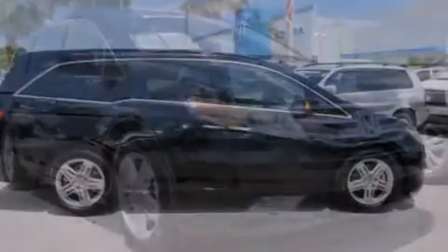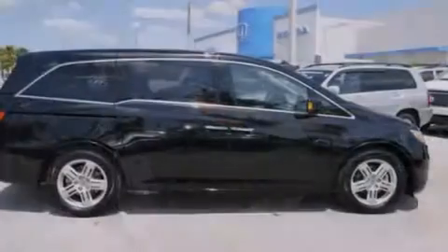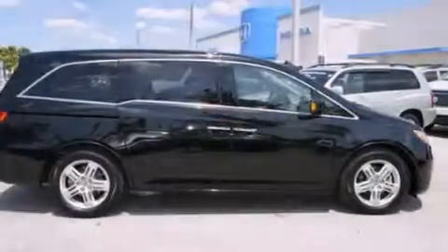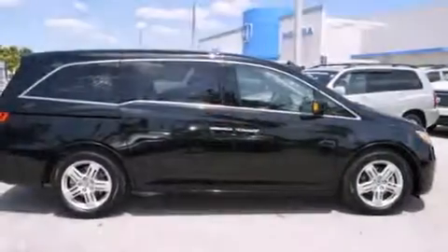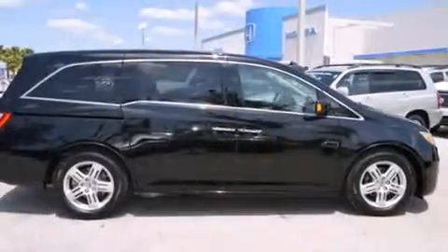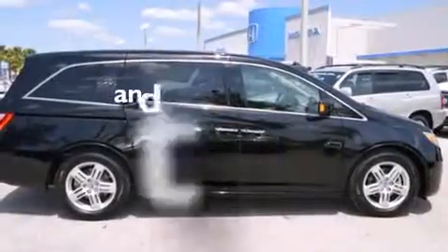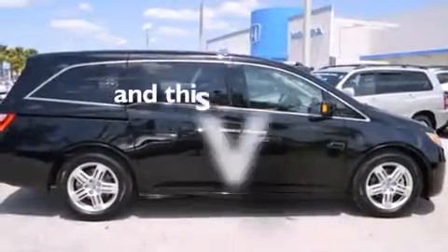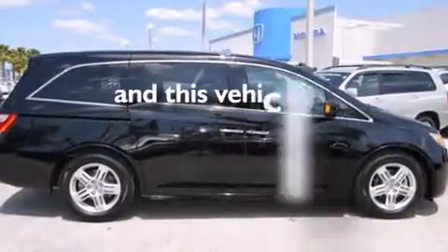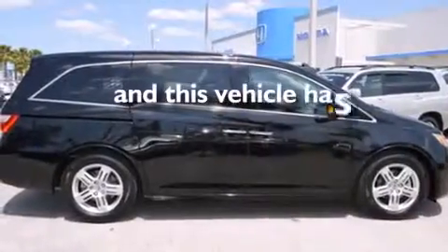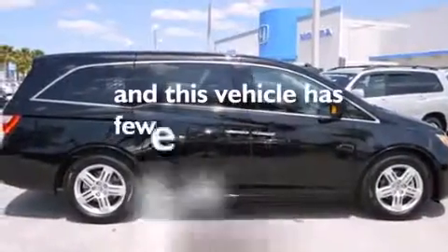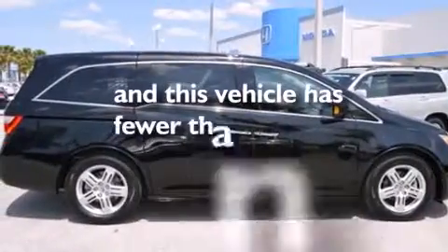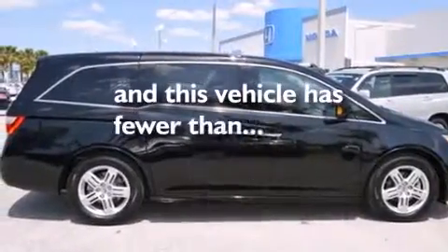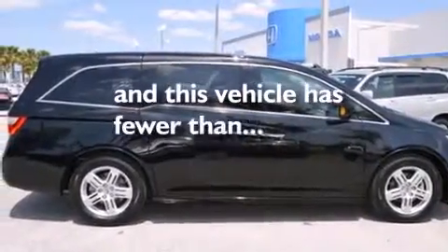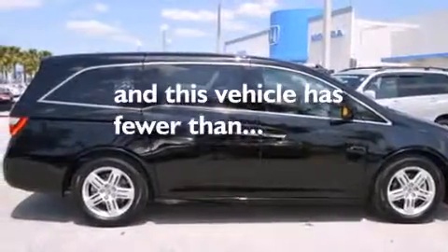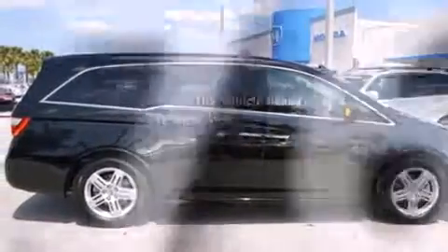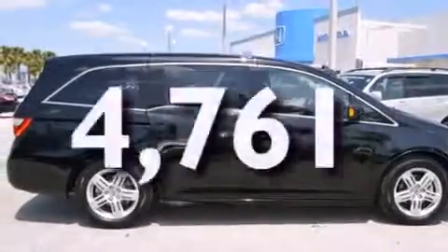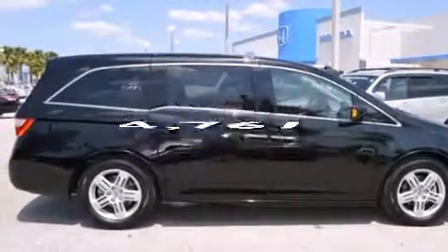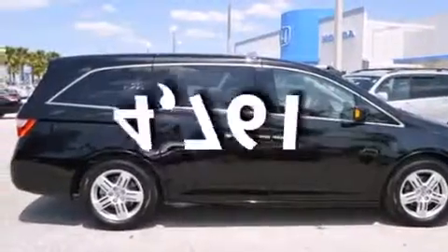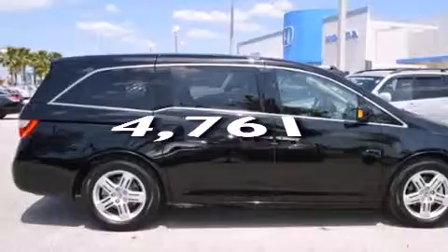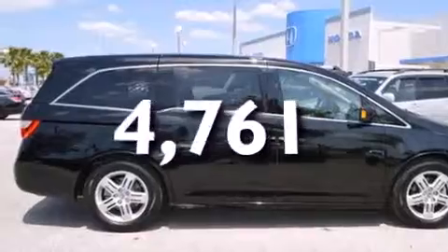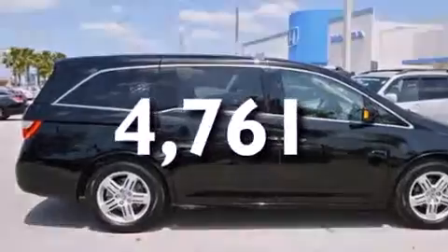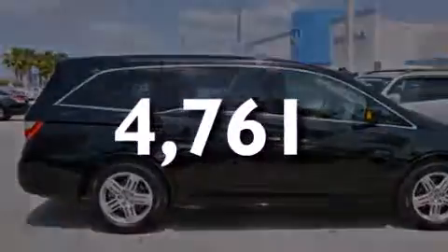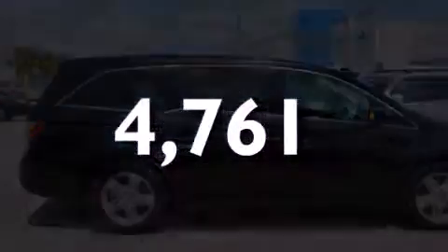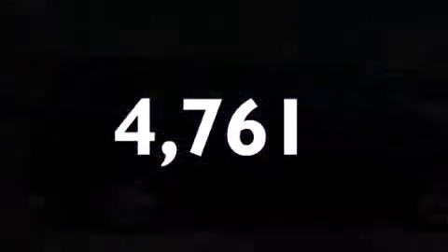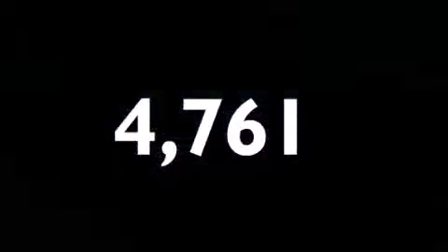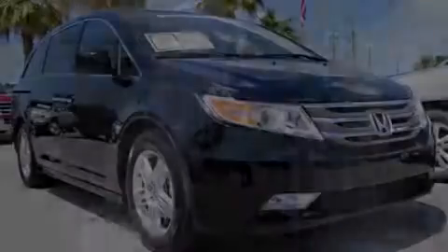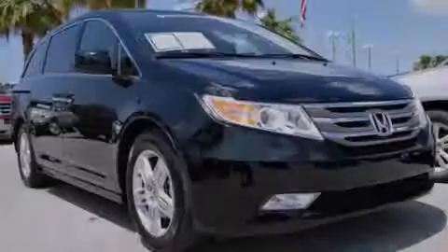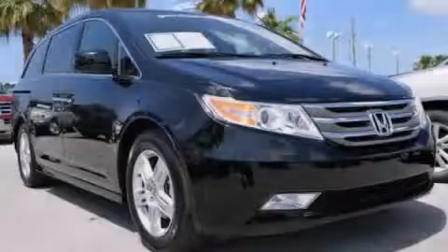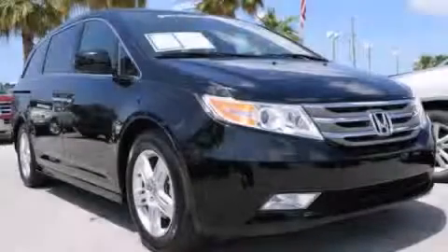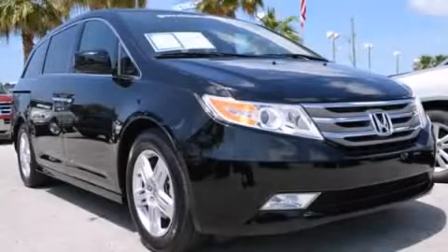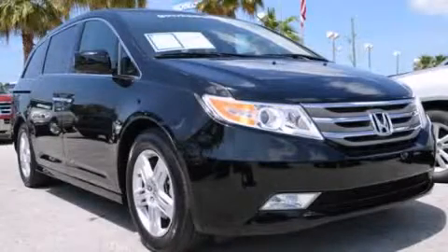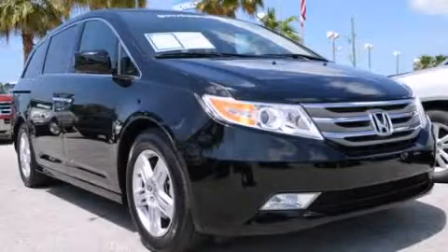This vehicle has less than 5,000 miles. Contact us today to arrange your test drive.